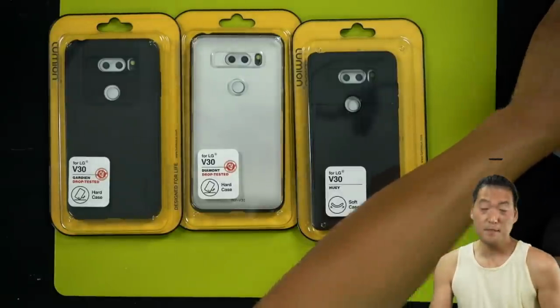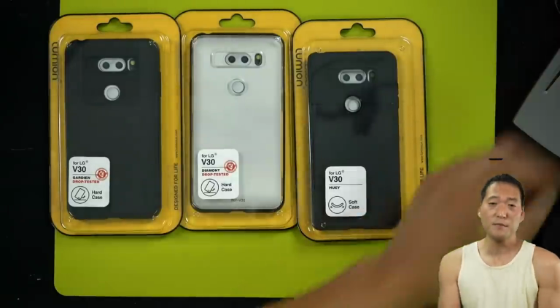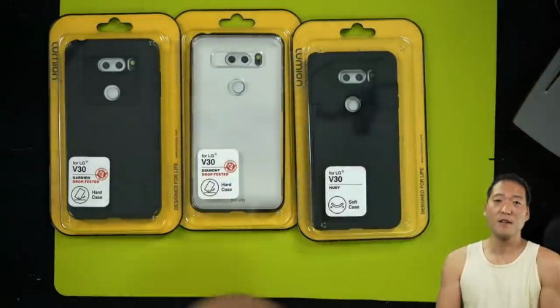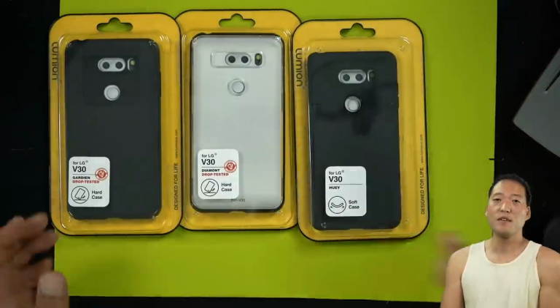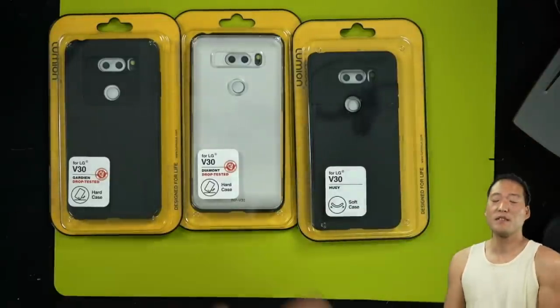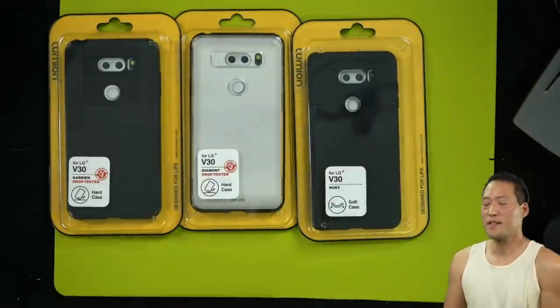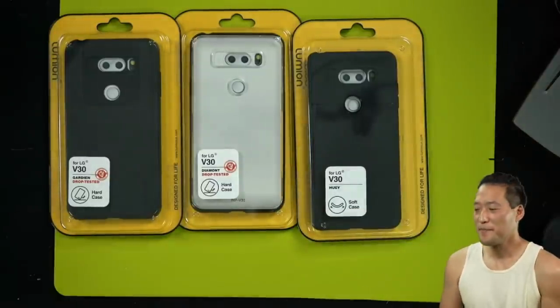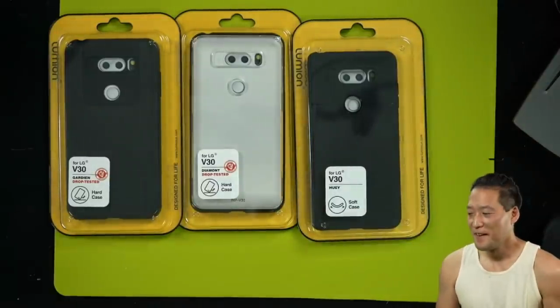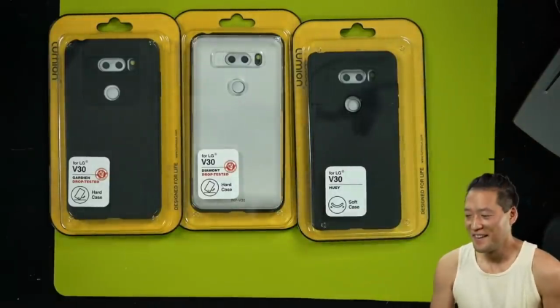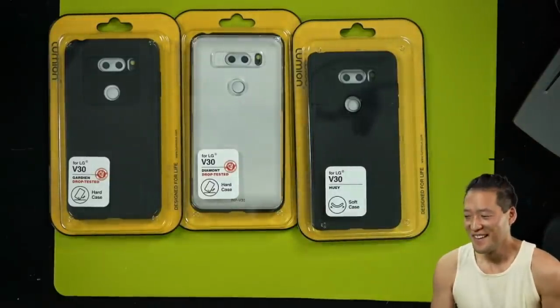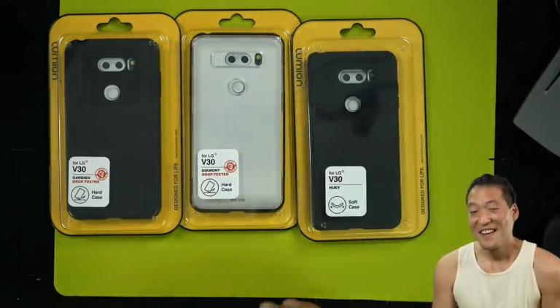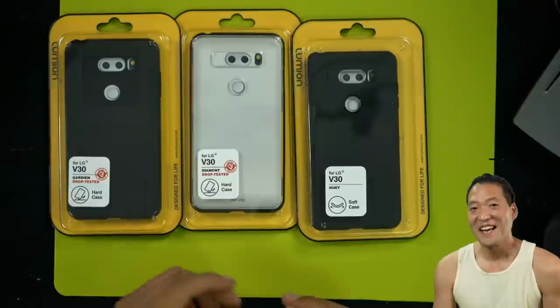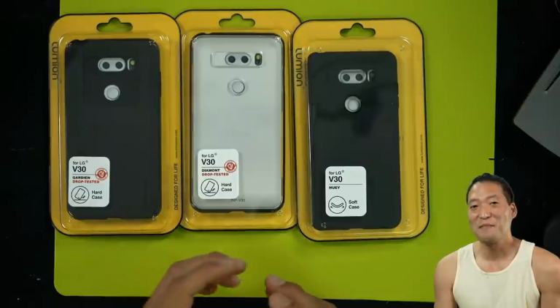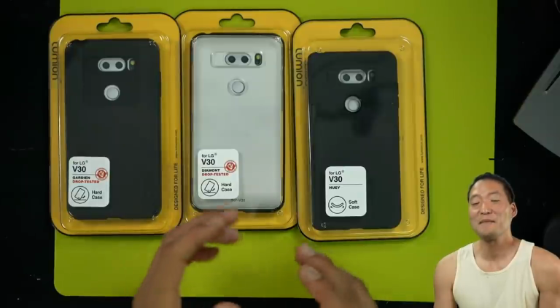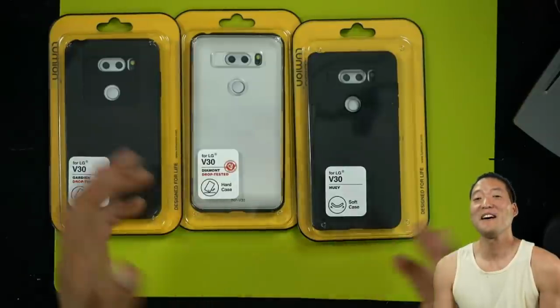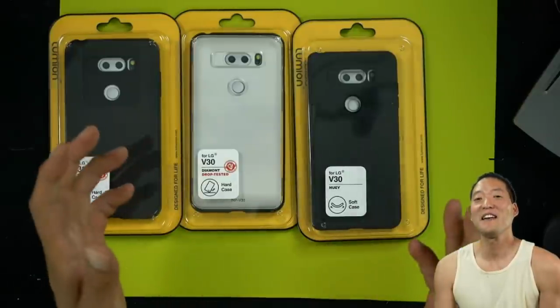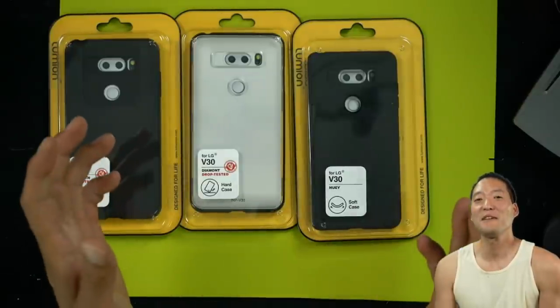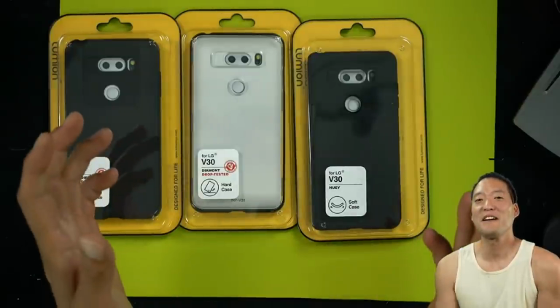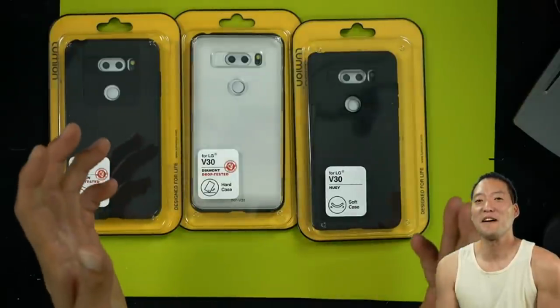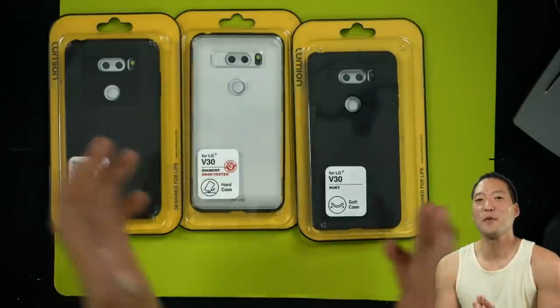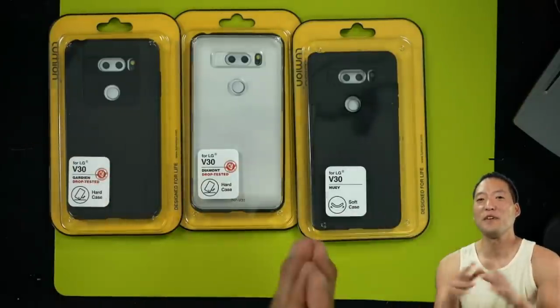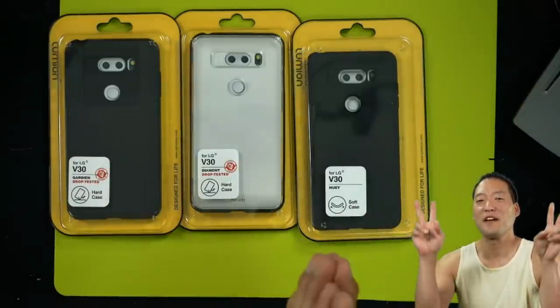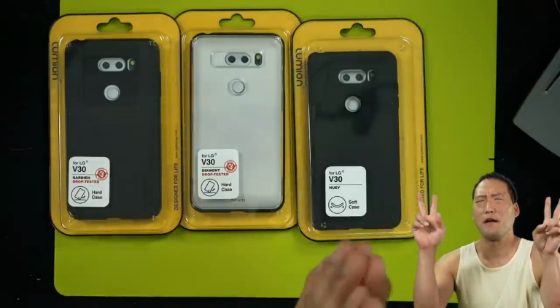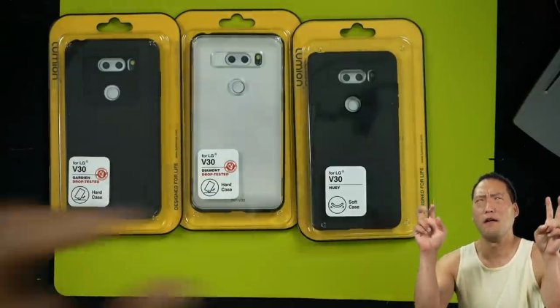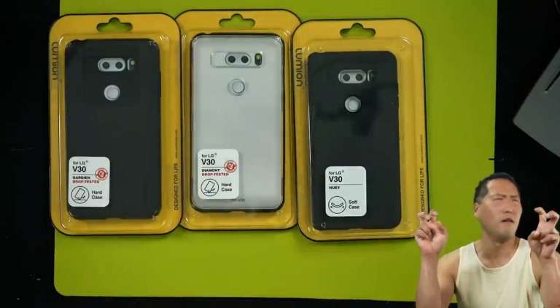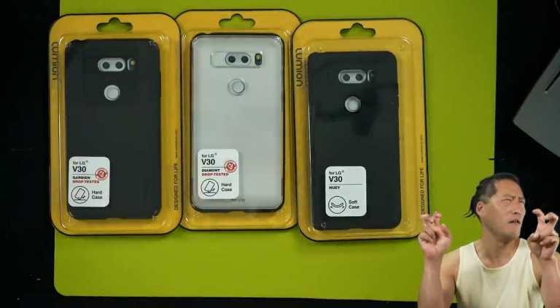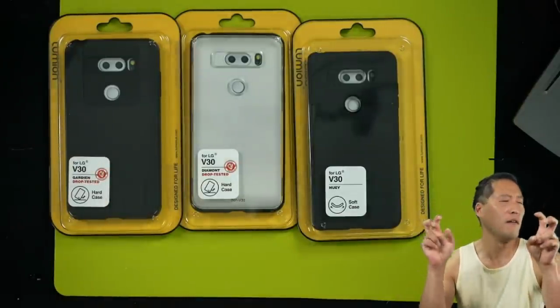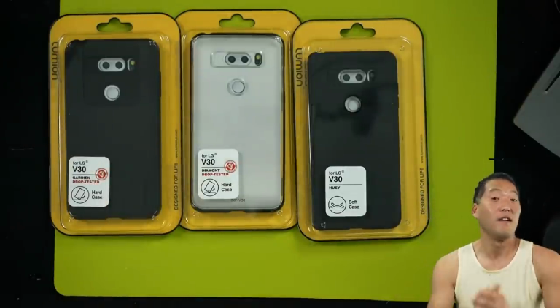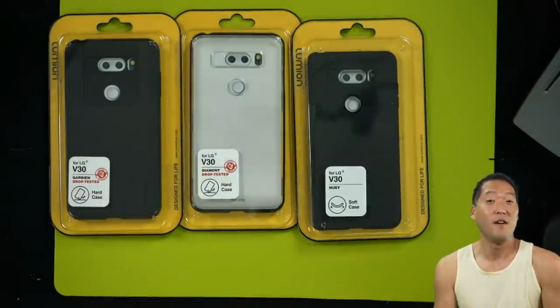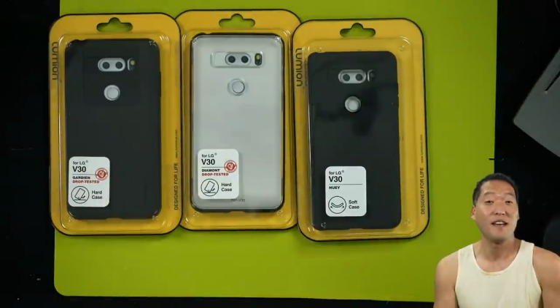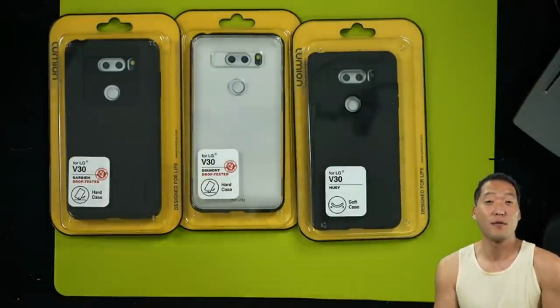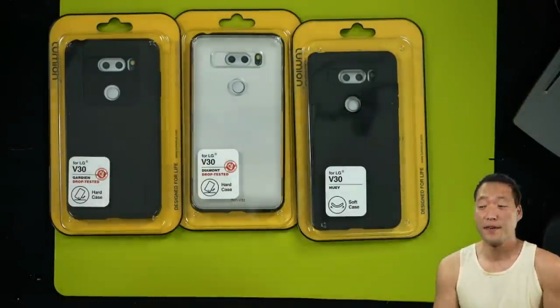Hi guys, it's Max from High on Android.com, where we get all on Android every day.